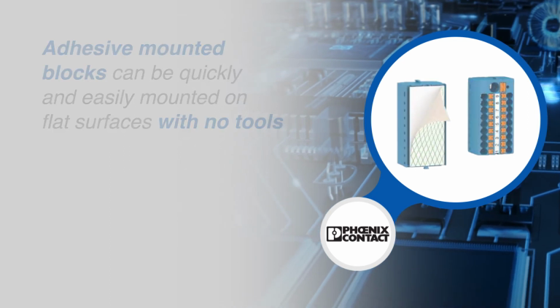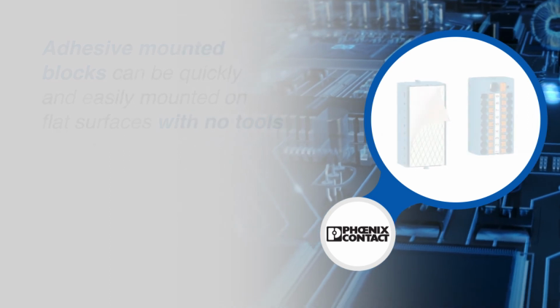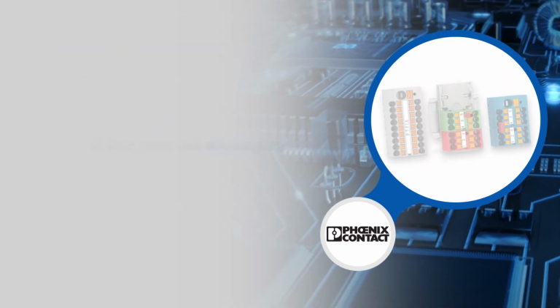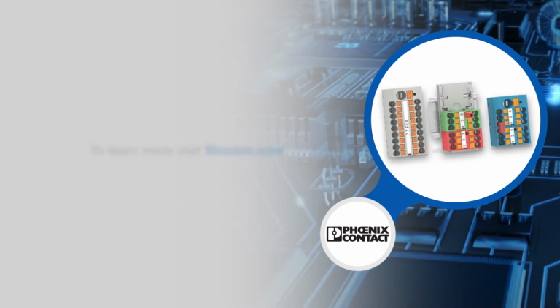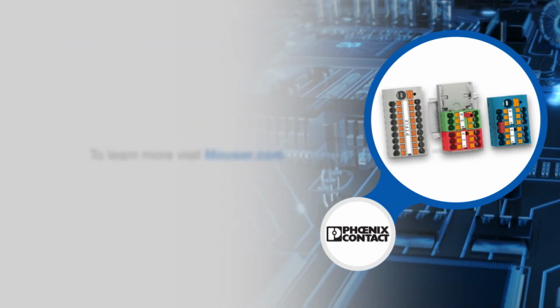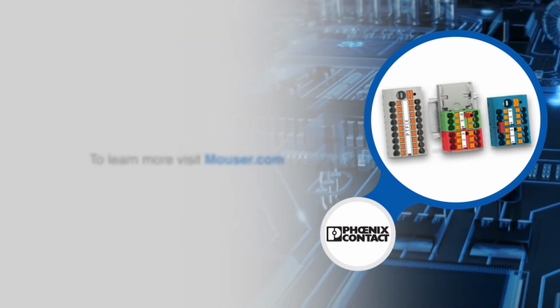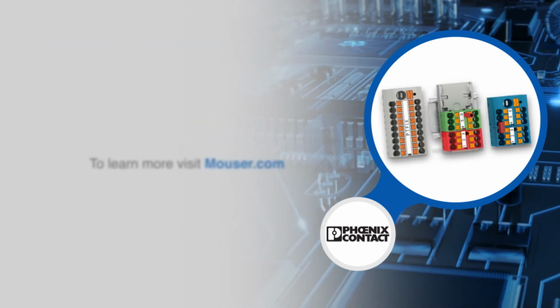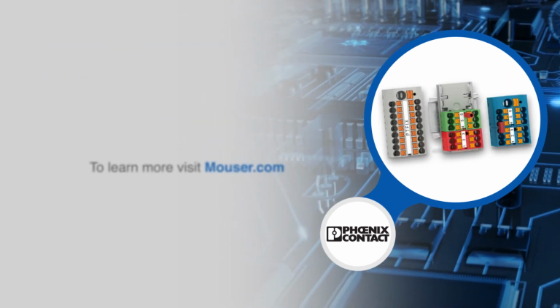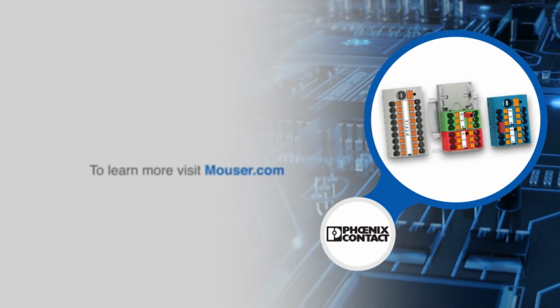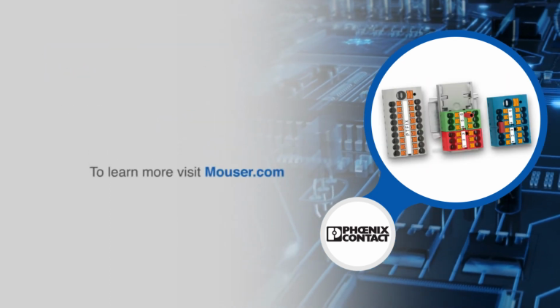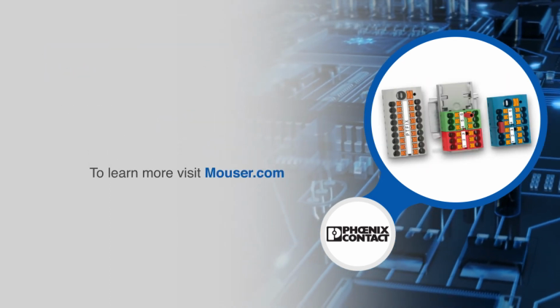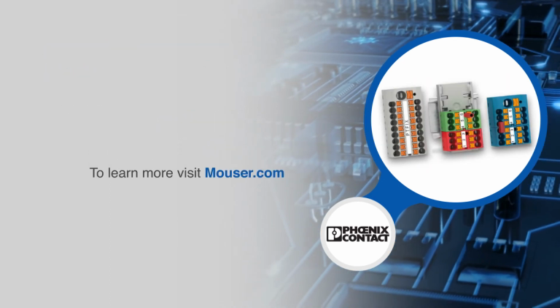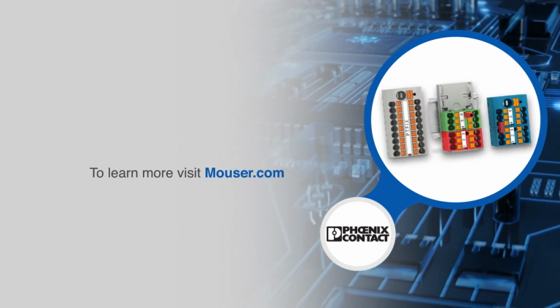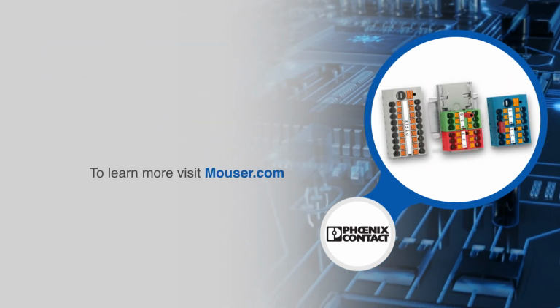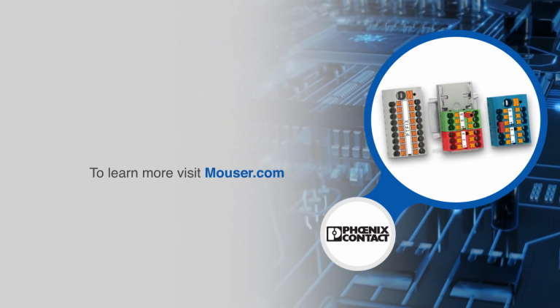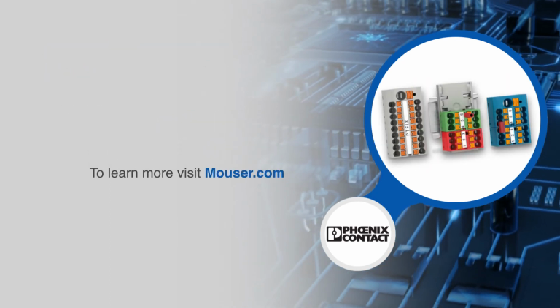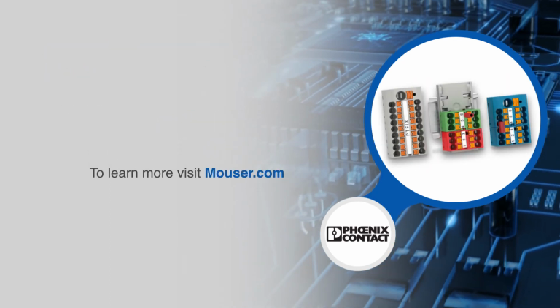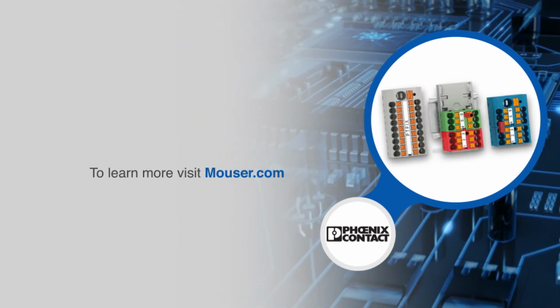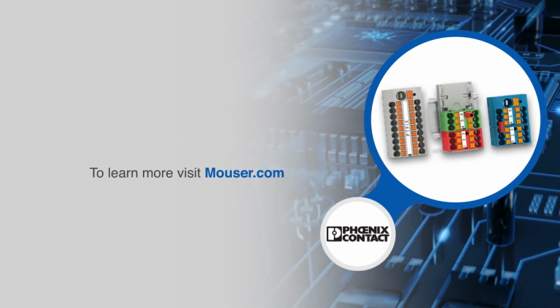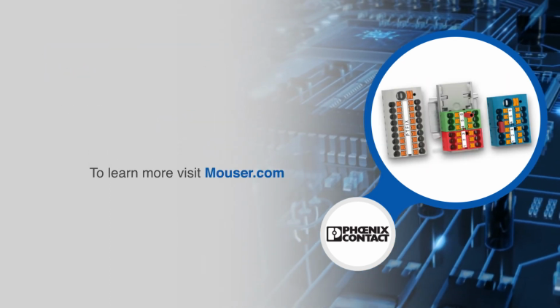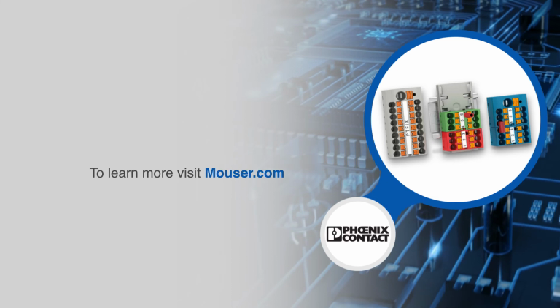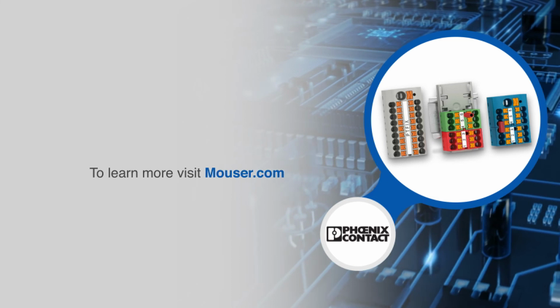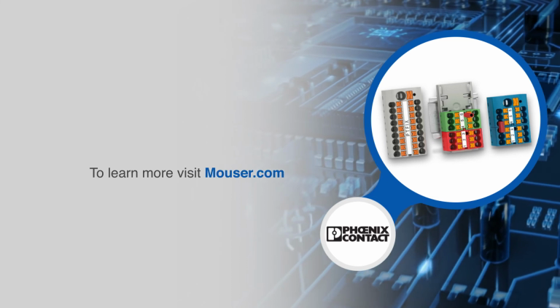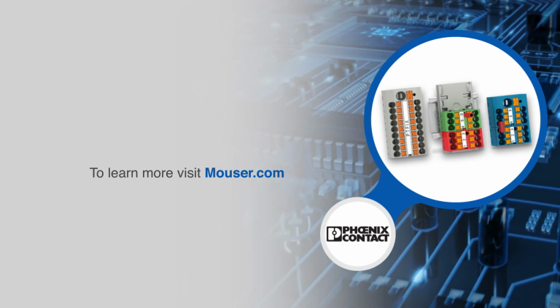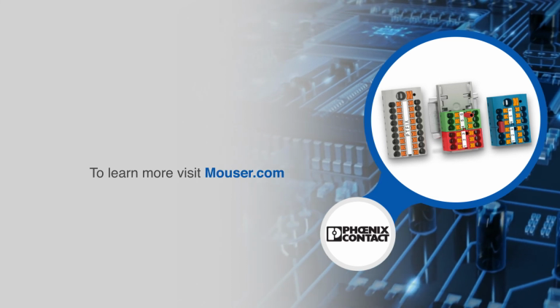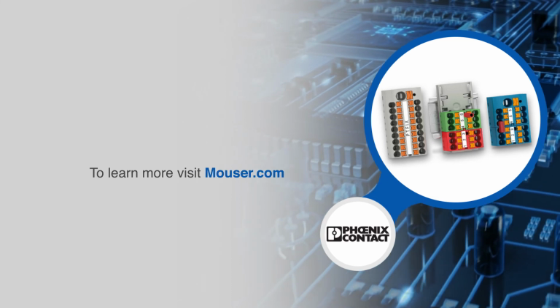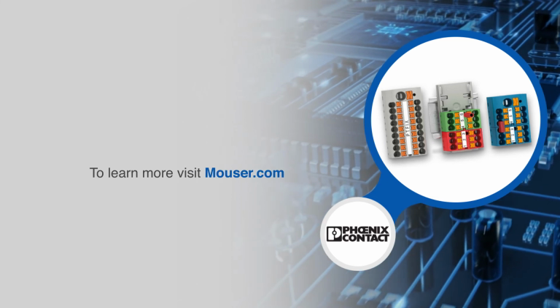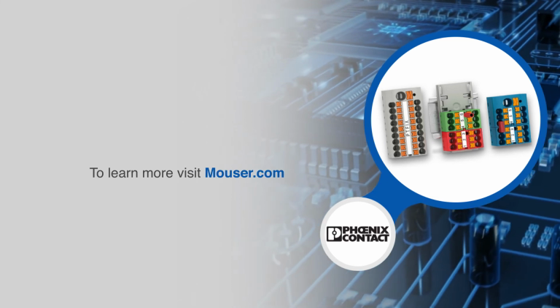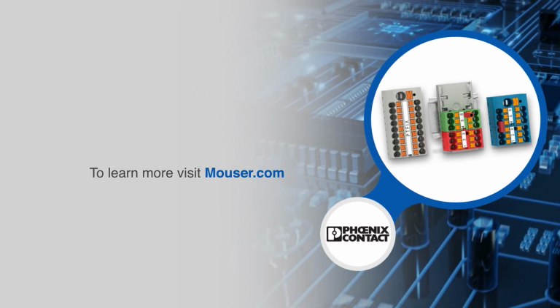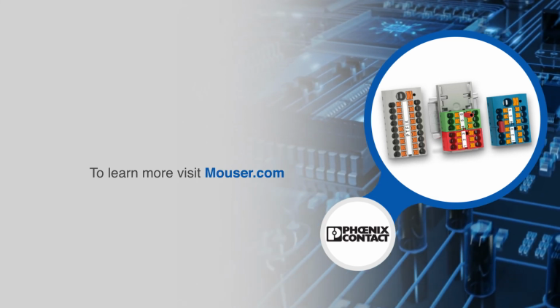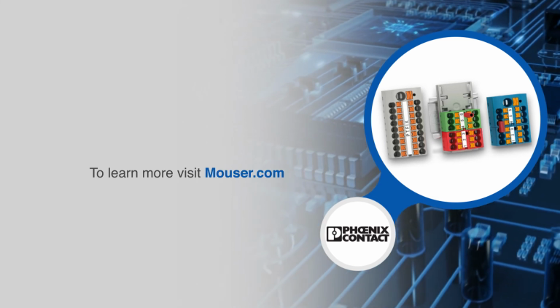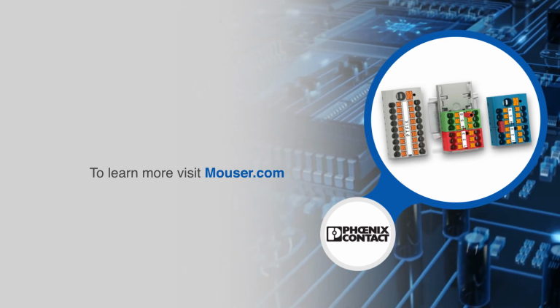For more information on Phoenix Contact's PTFIX distribution blocks, visit Mouser.com.